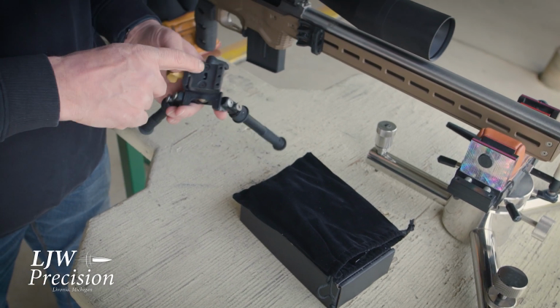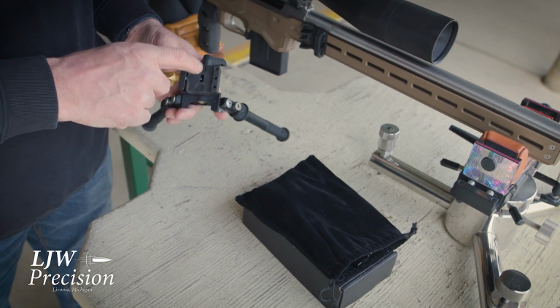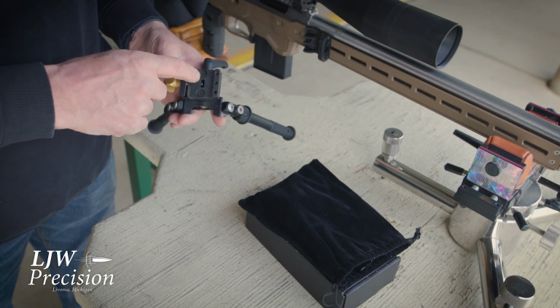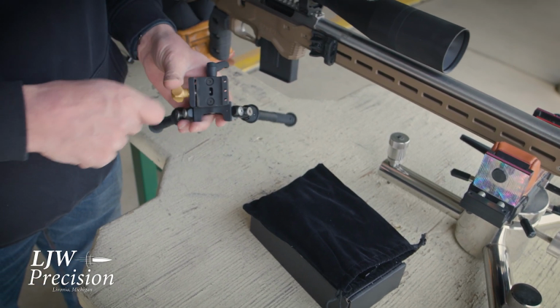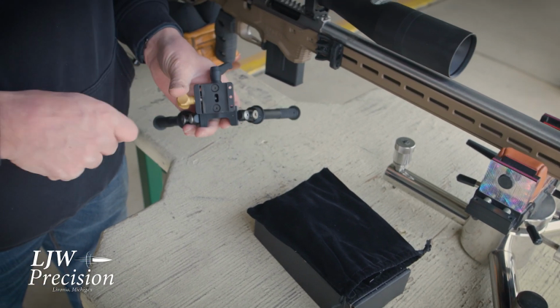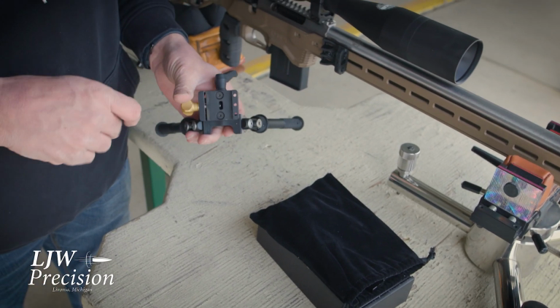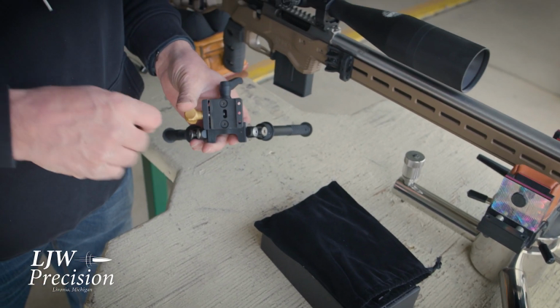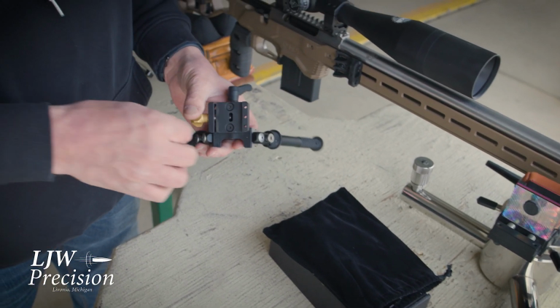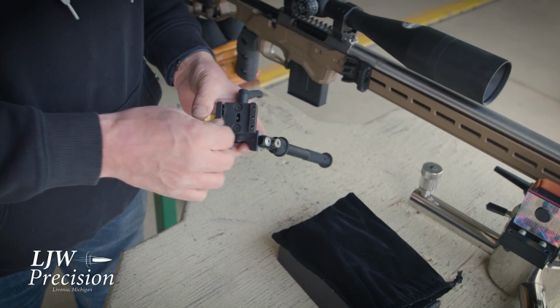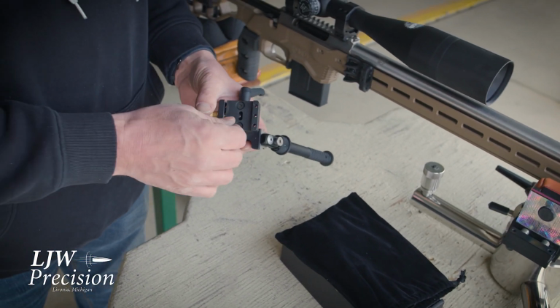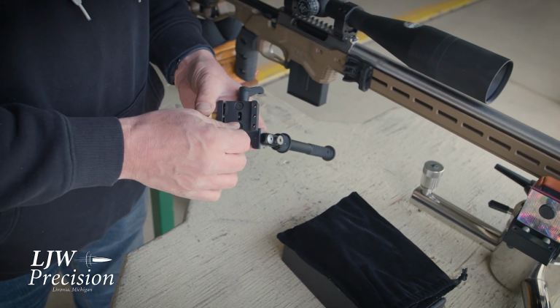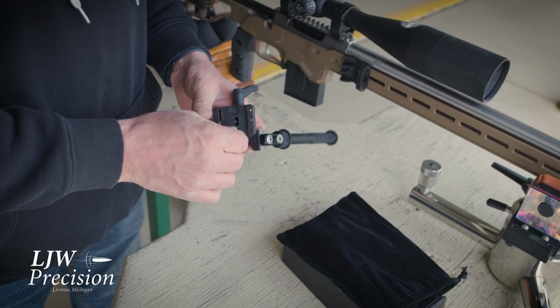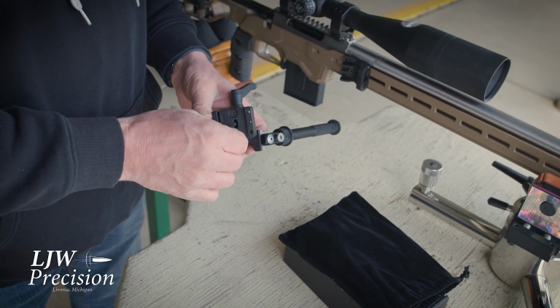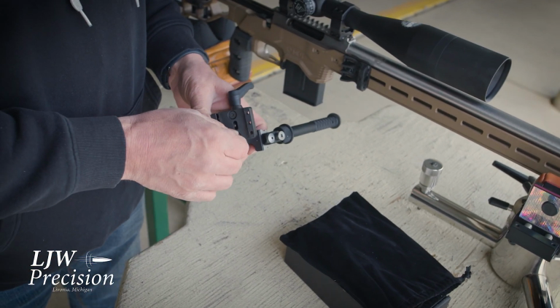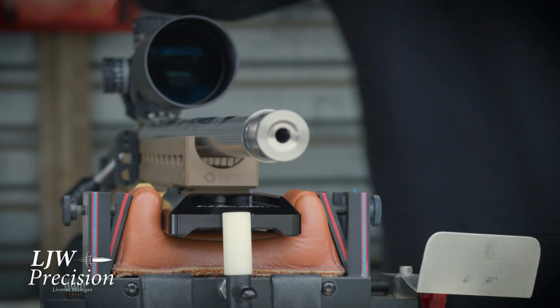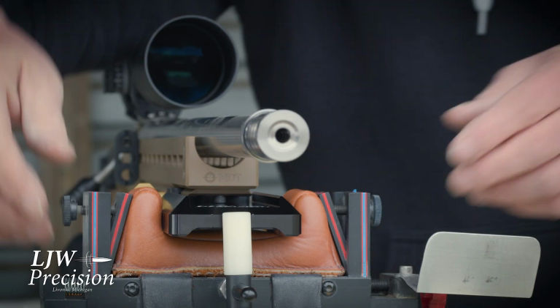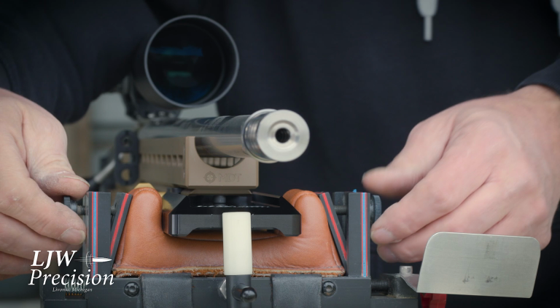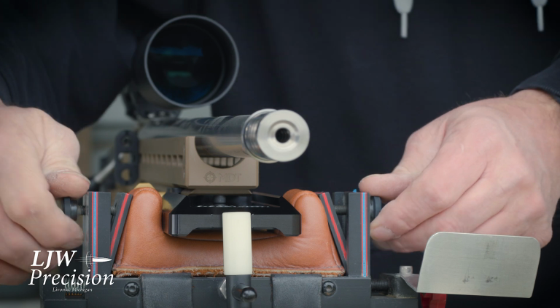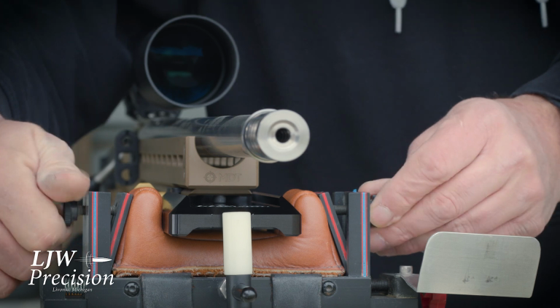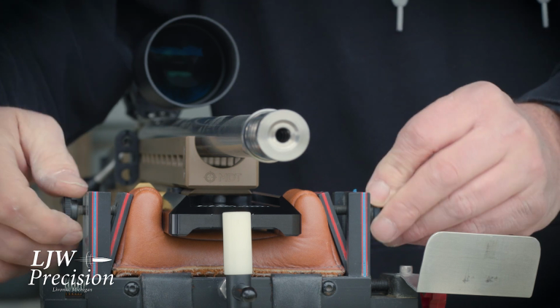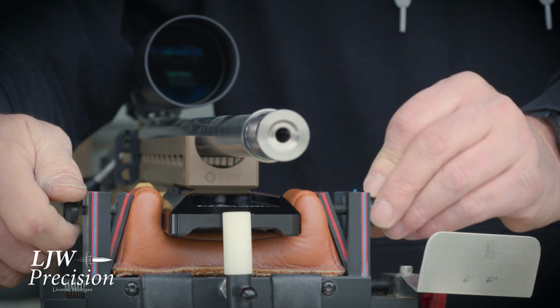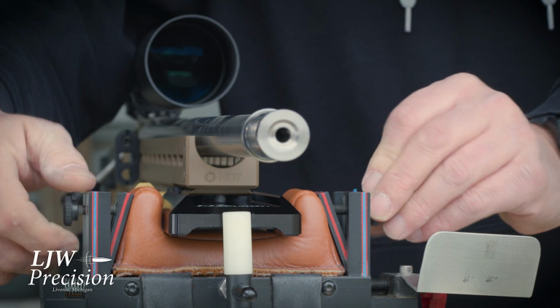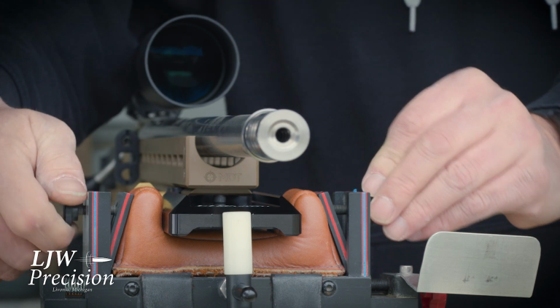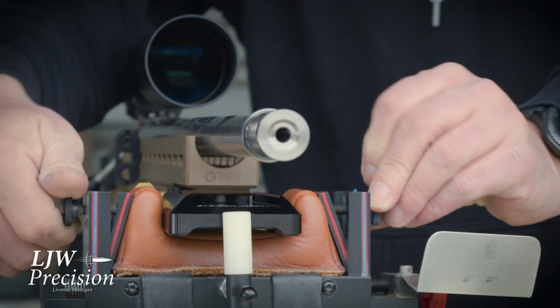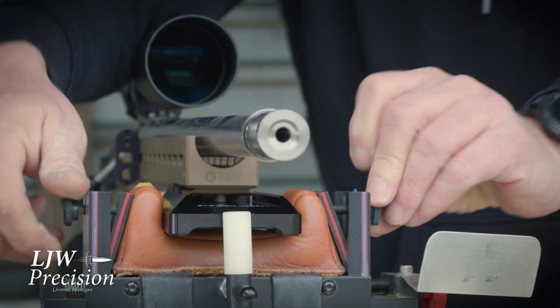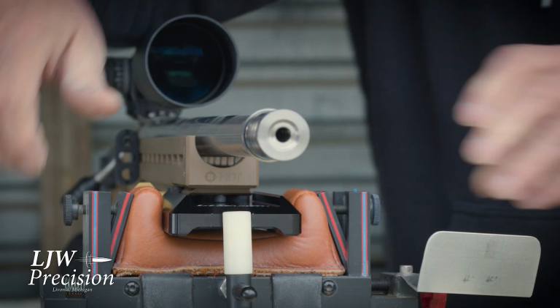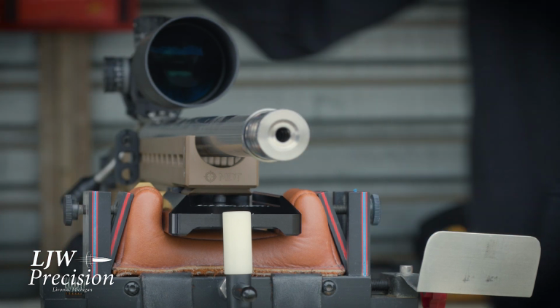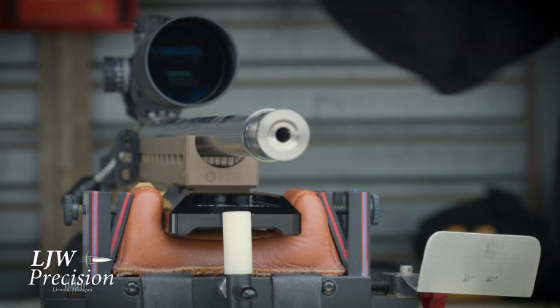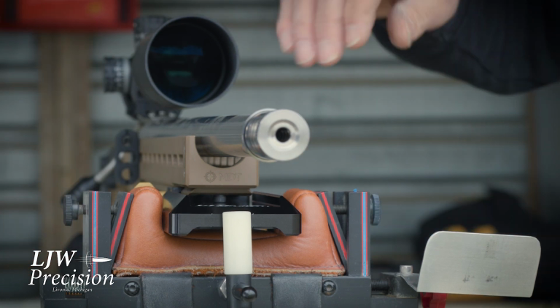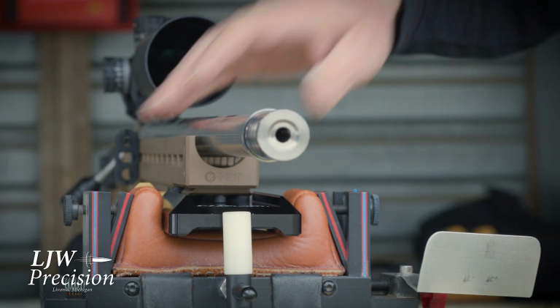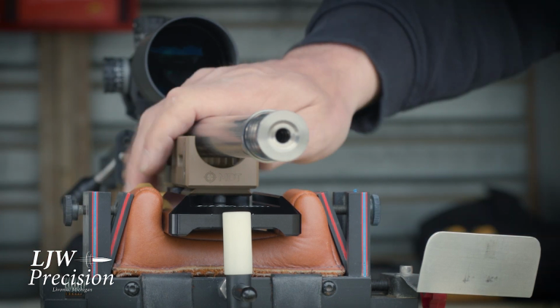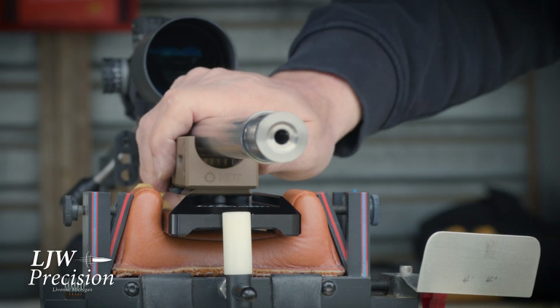As long as your bipod mount fits a one-inch rail, the bag riders will work. This is what I envisioned a bag rider should be.